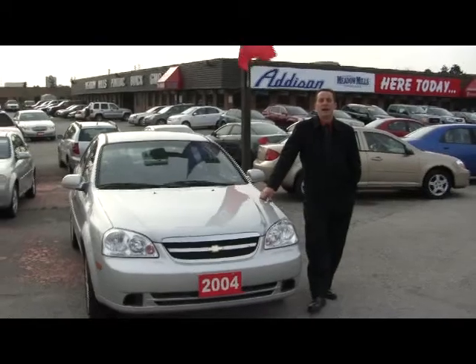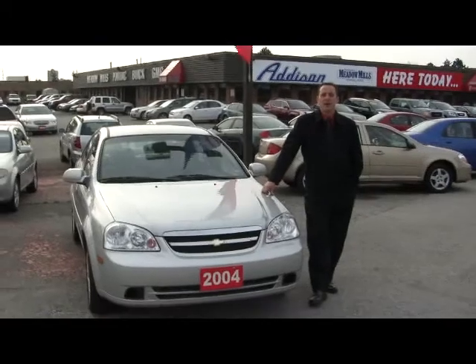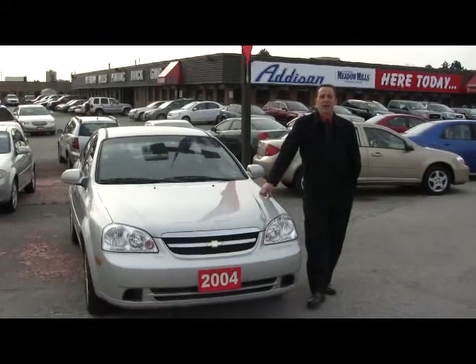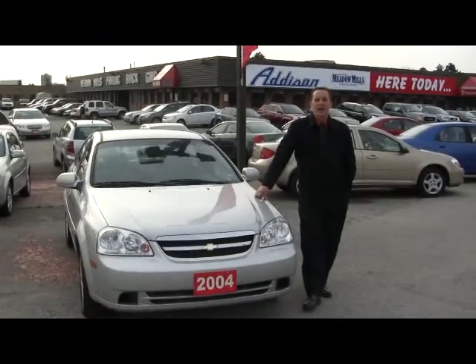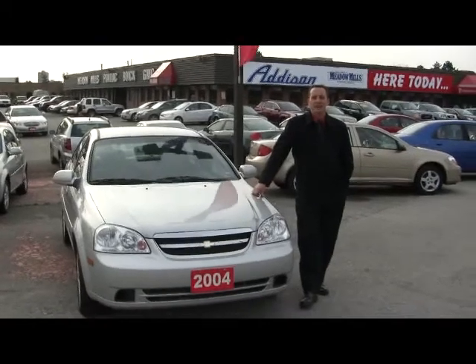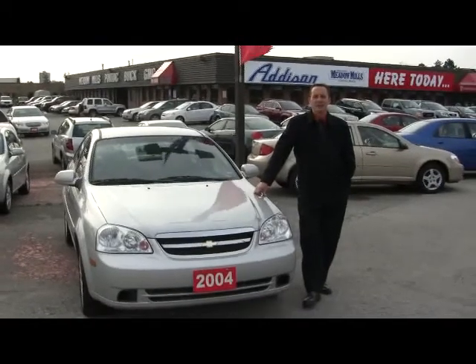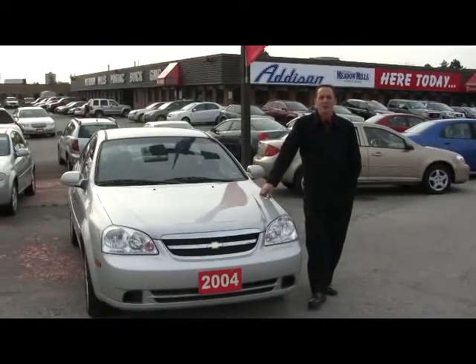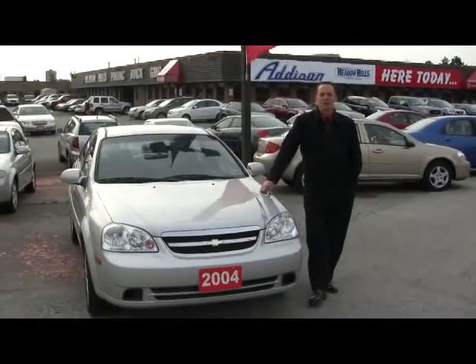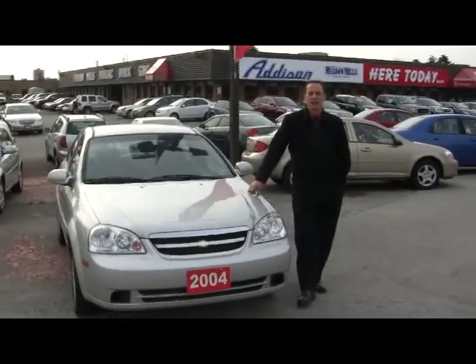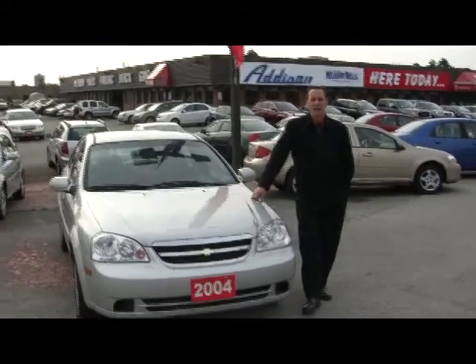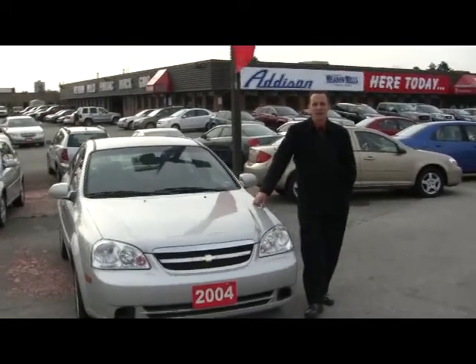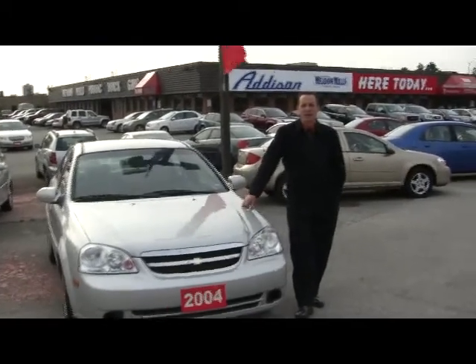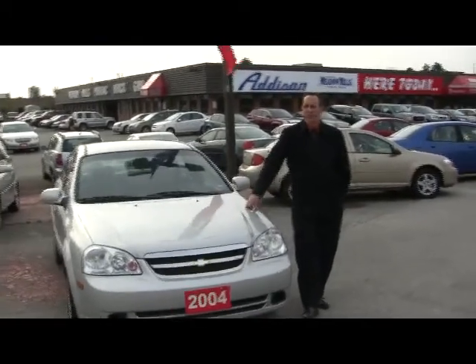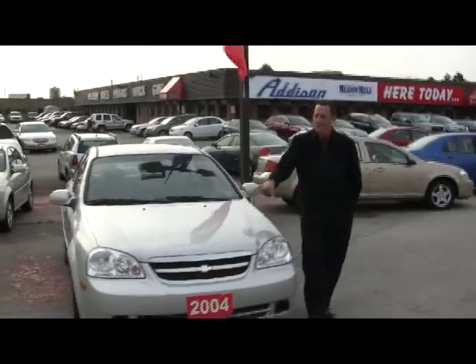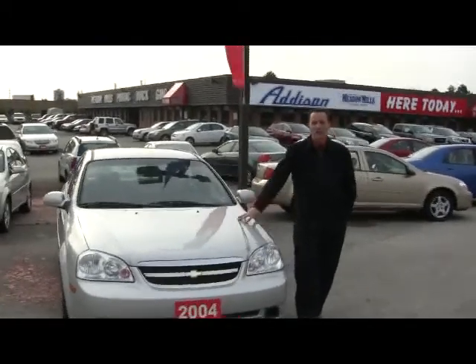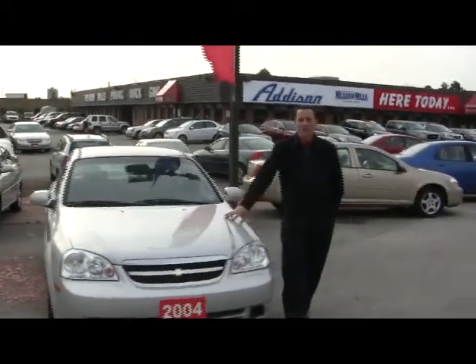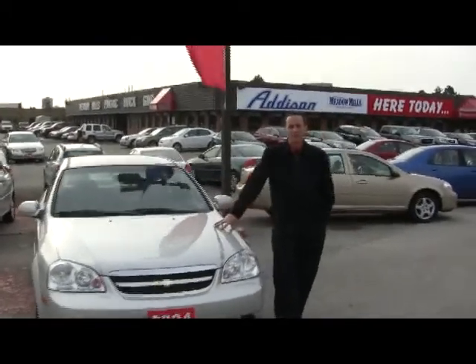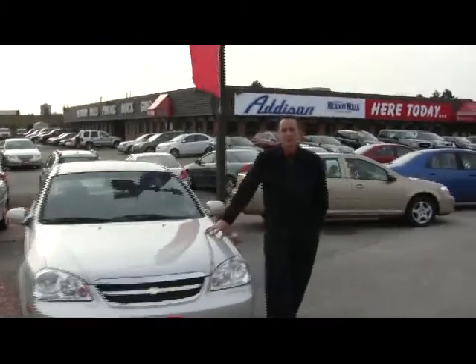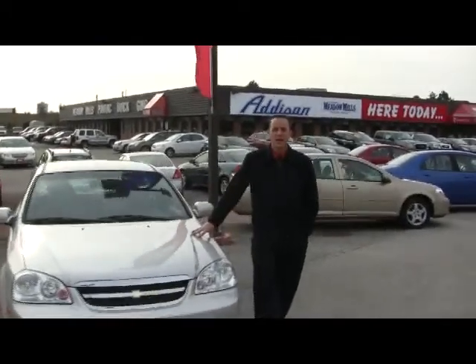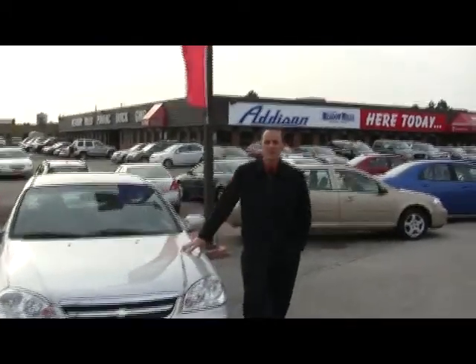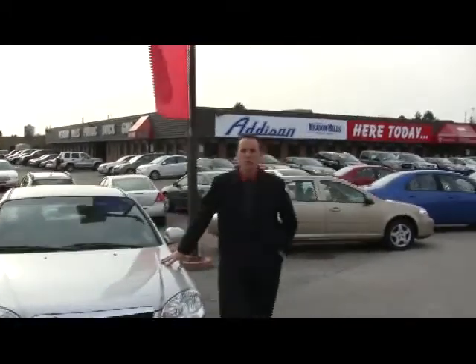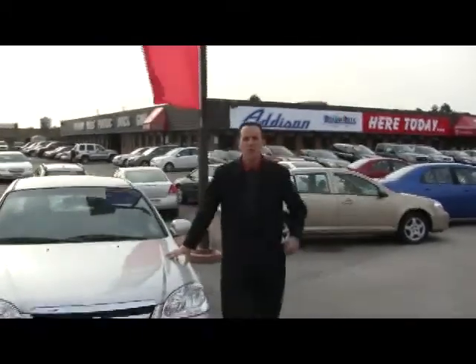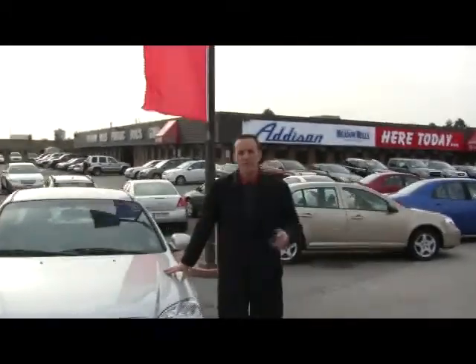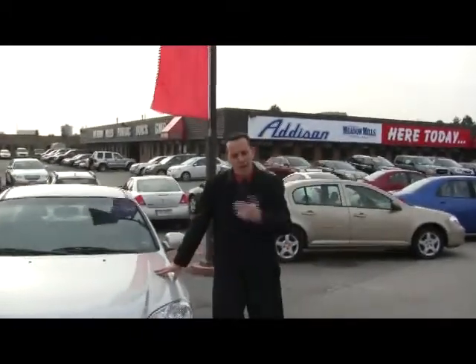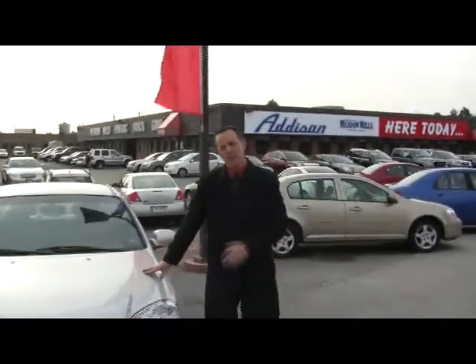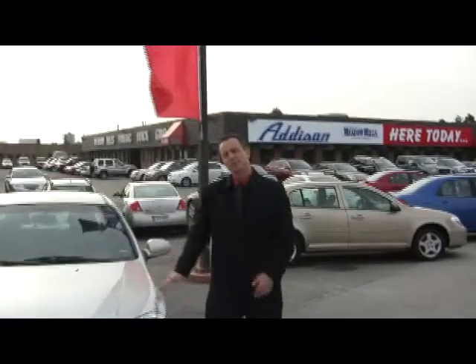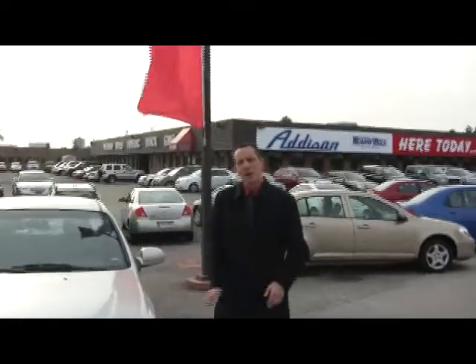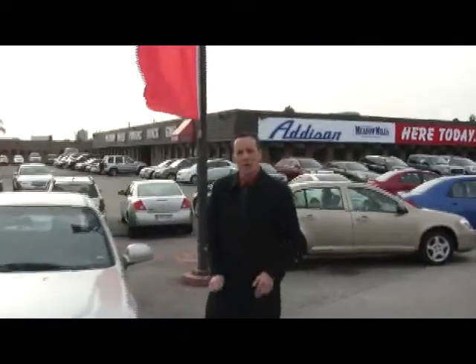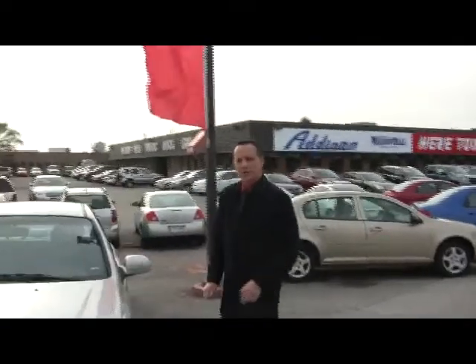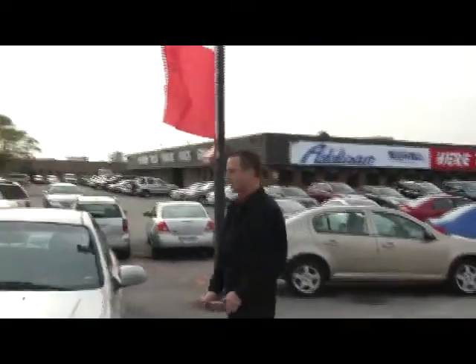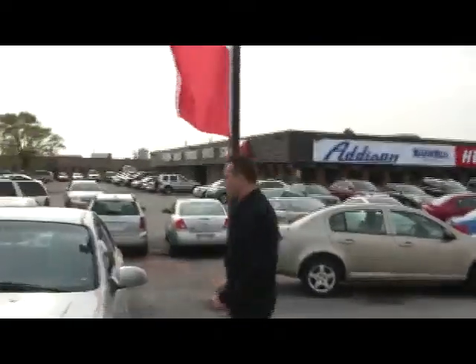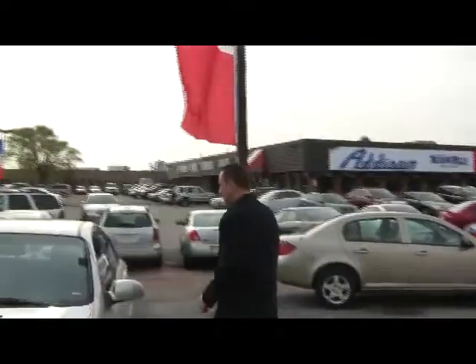Hi, Mark here at Addison's Metal Bills, Pontiac View. Just got this in — 2004 Chevy Optra. Come on over, I'll tell you a look about it.